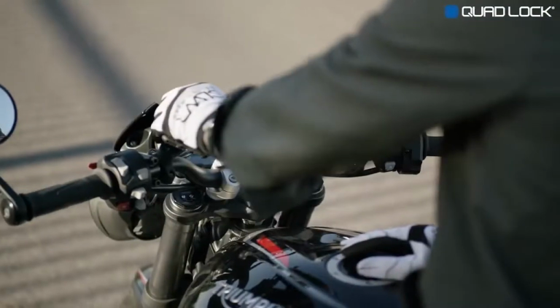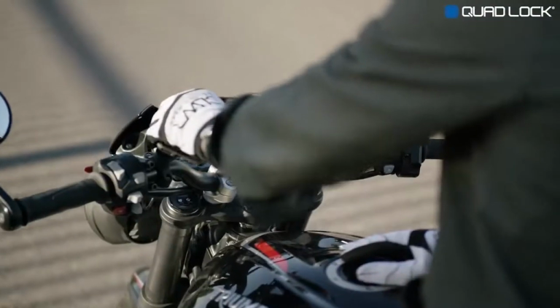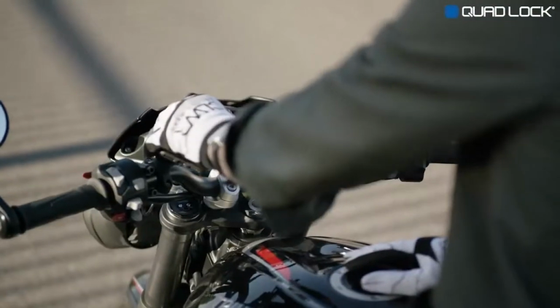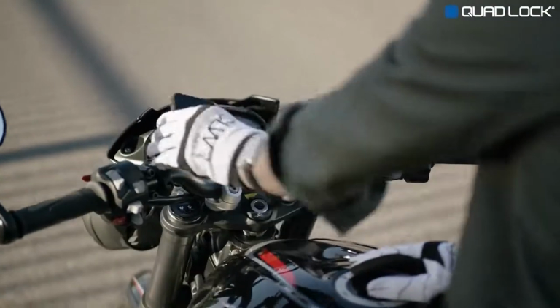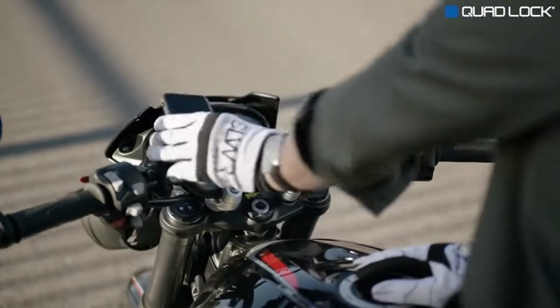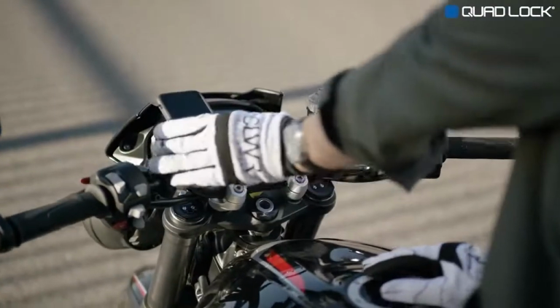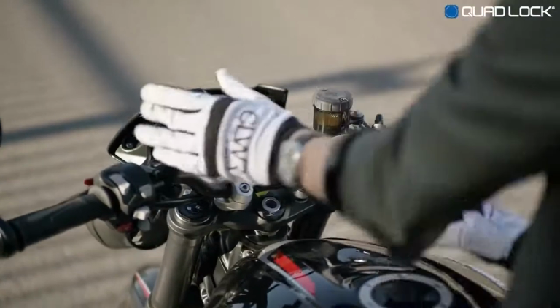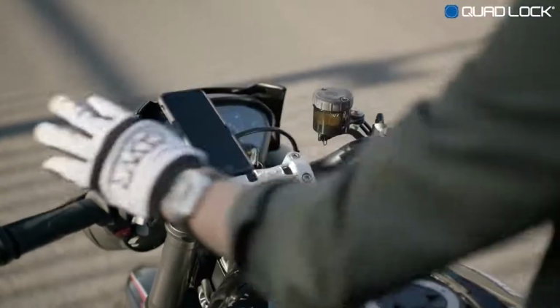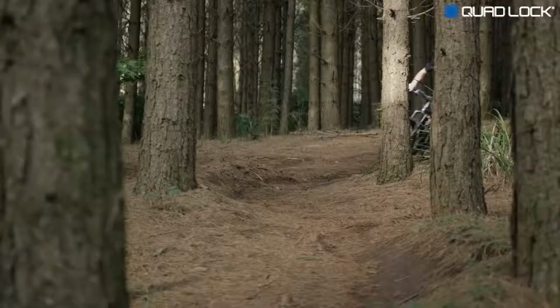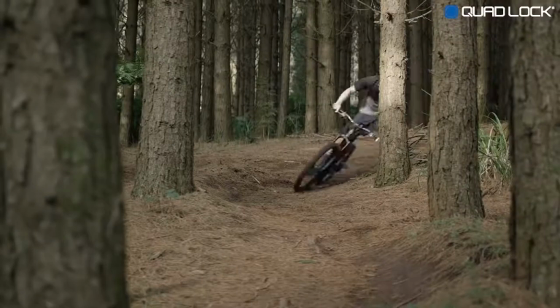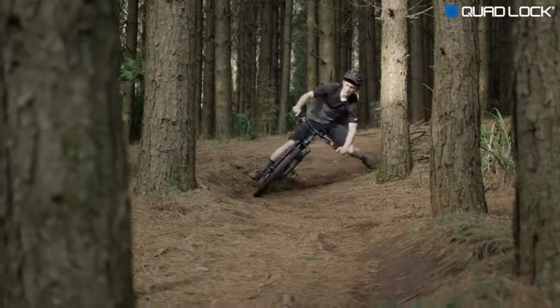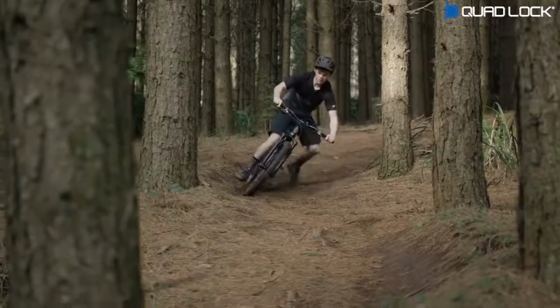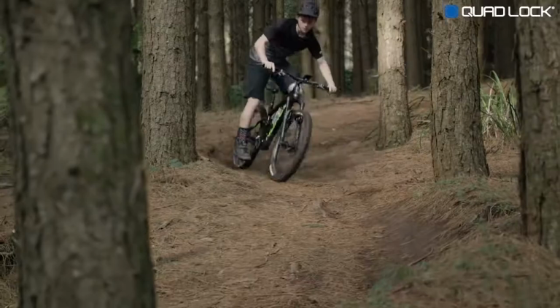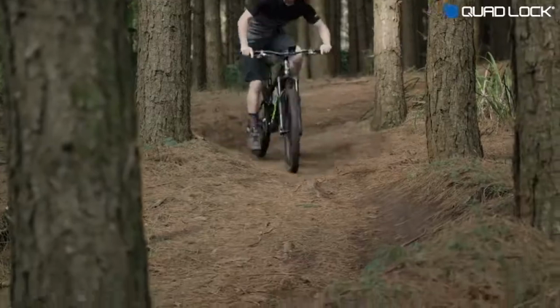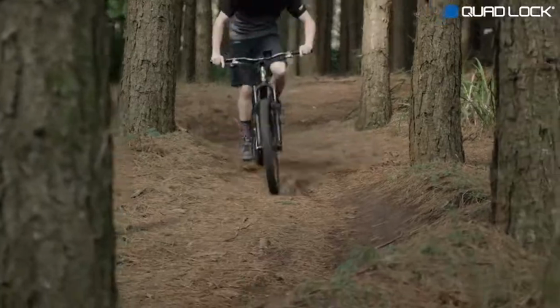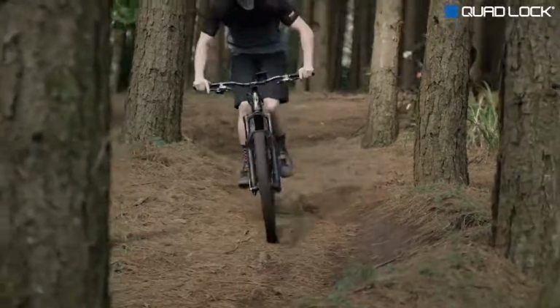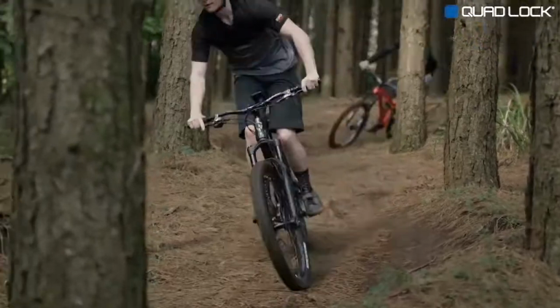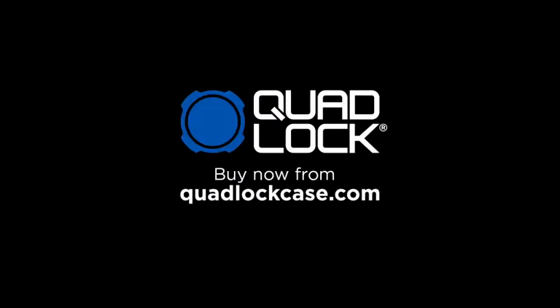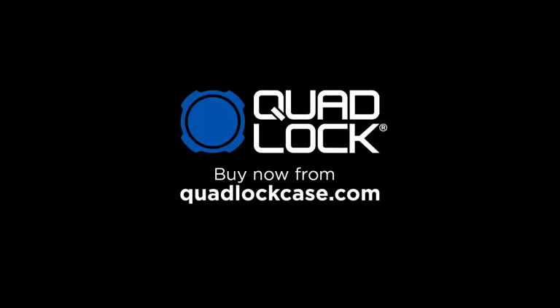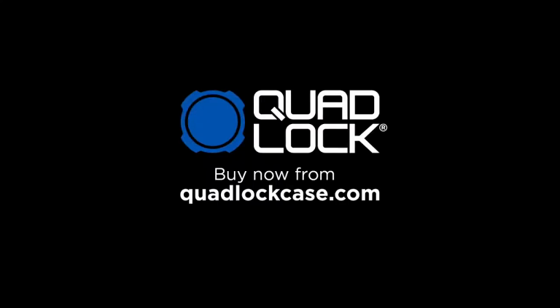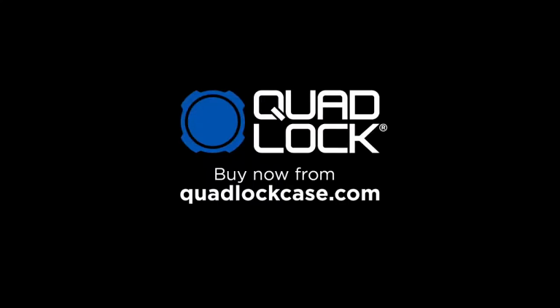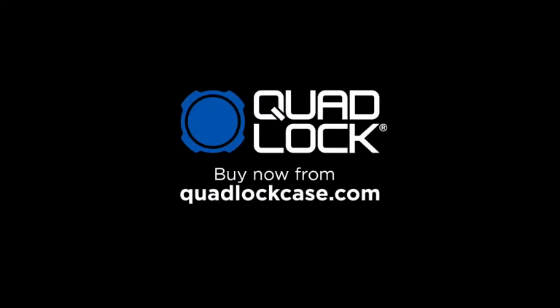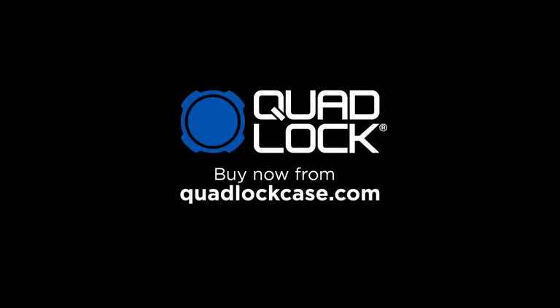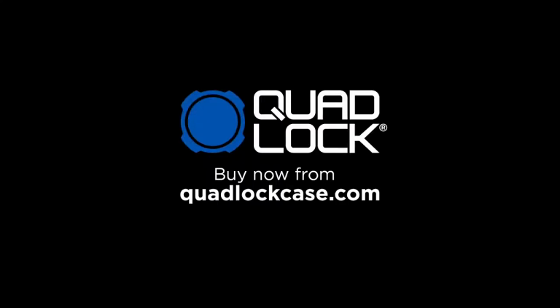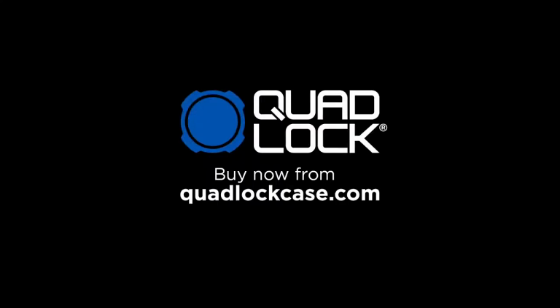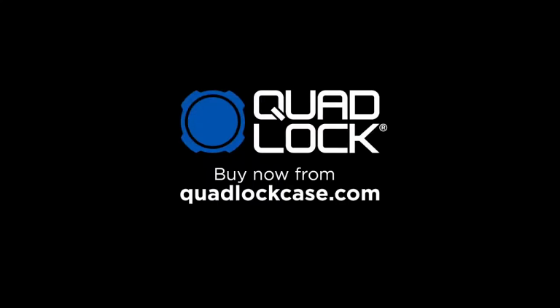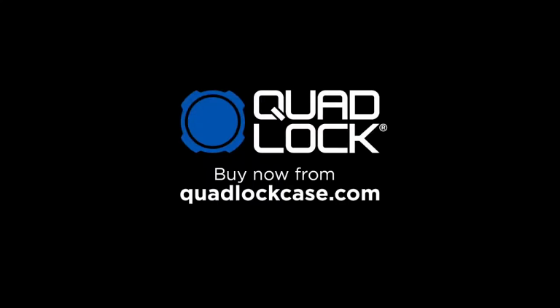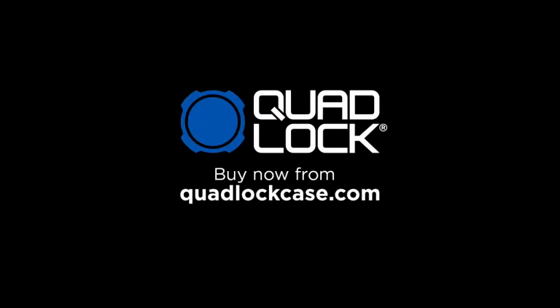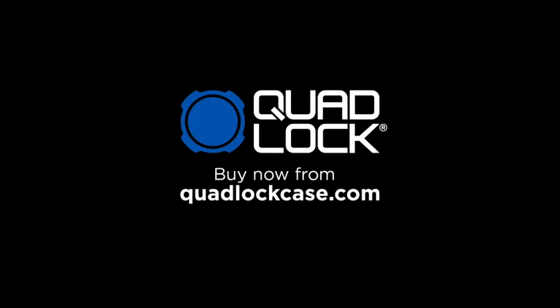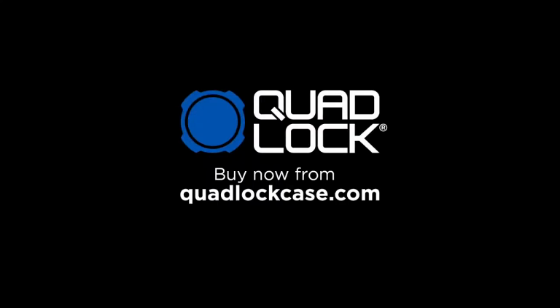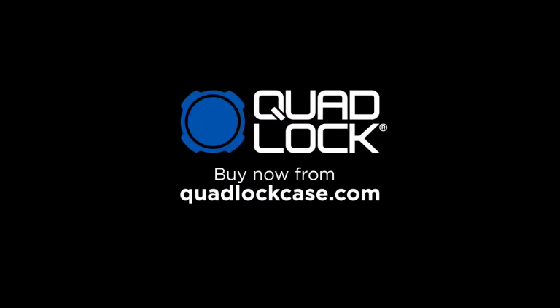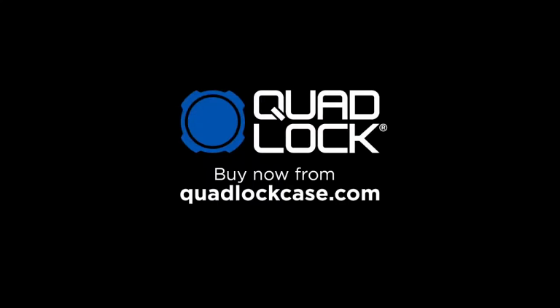Smartphone mounting for an active lifestyle. Buy now from QuadLockCase.com.